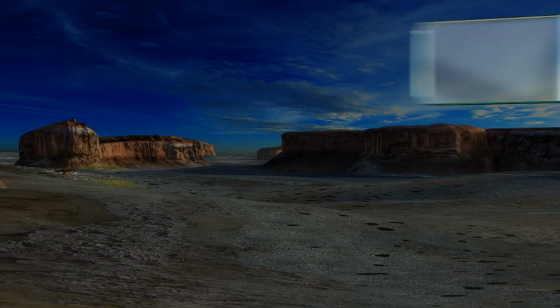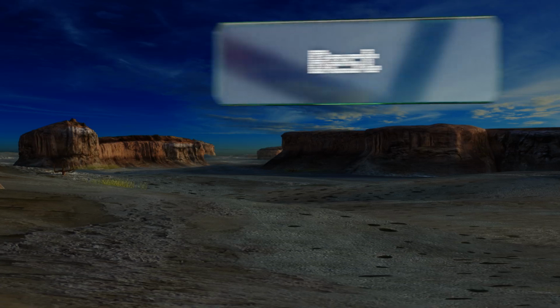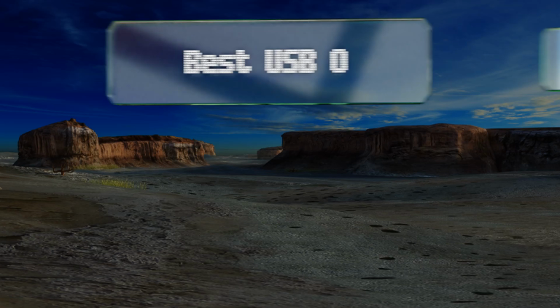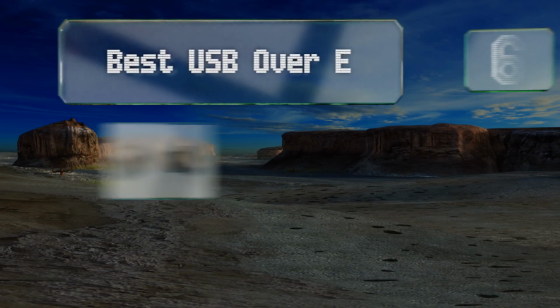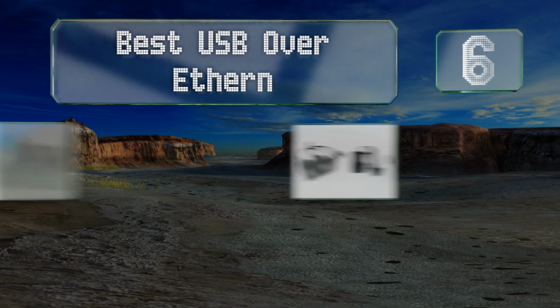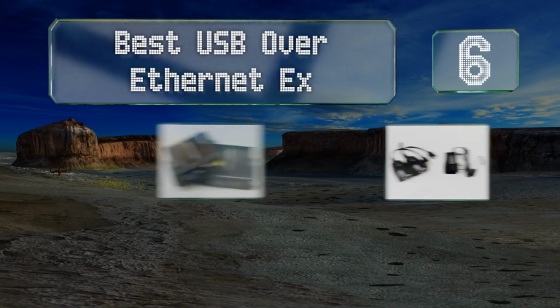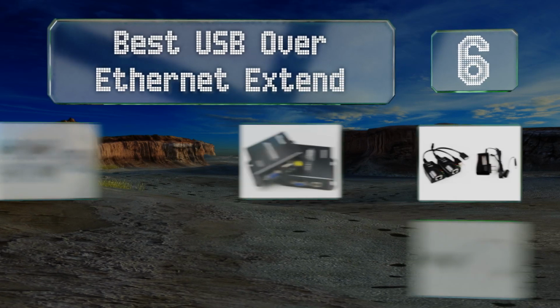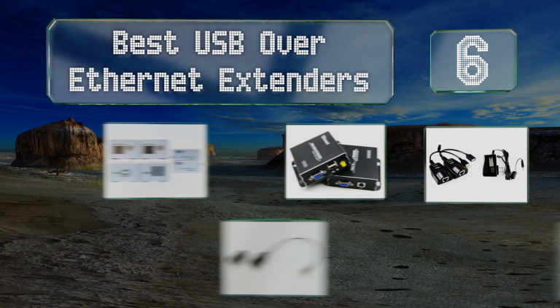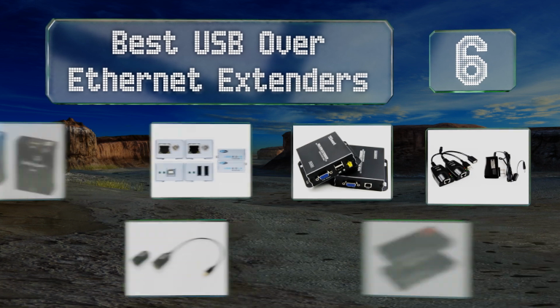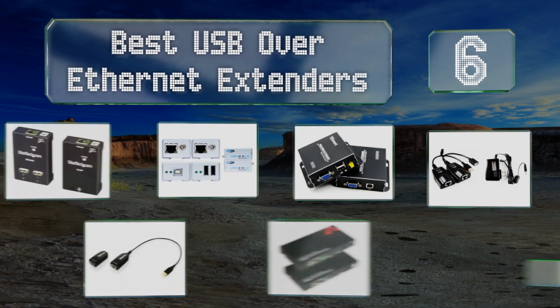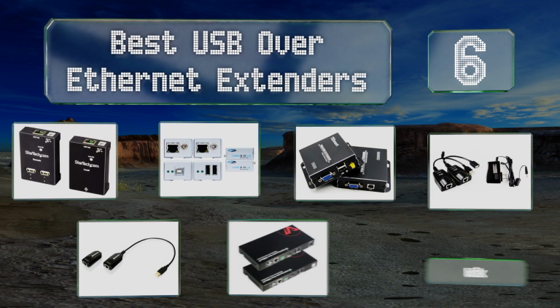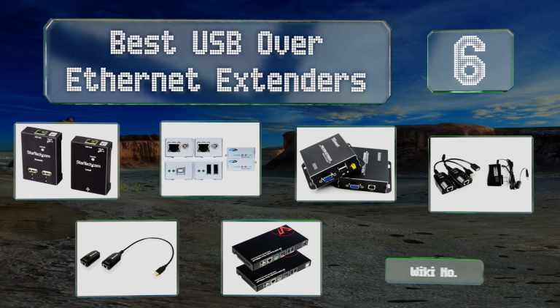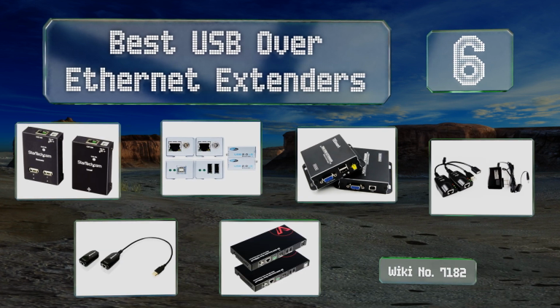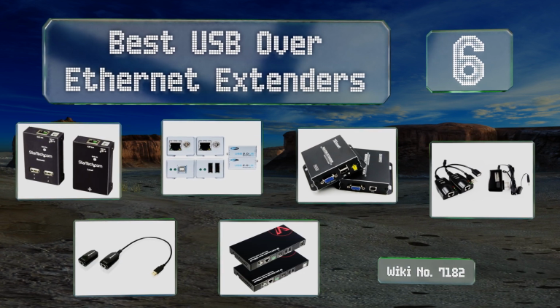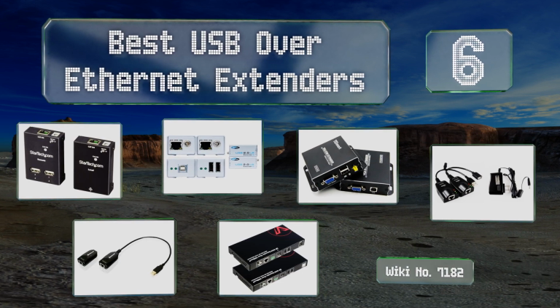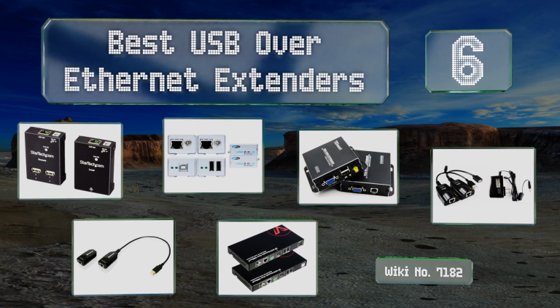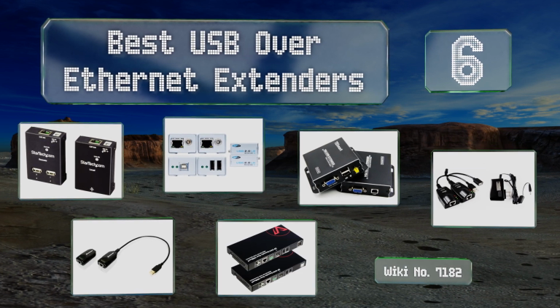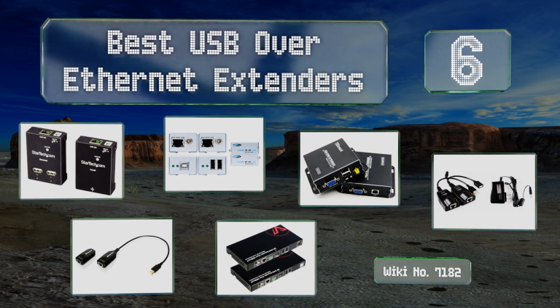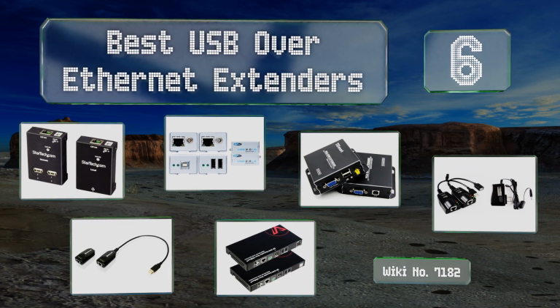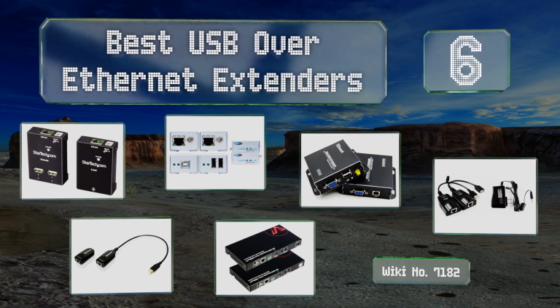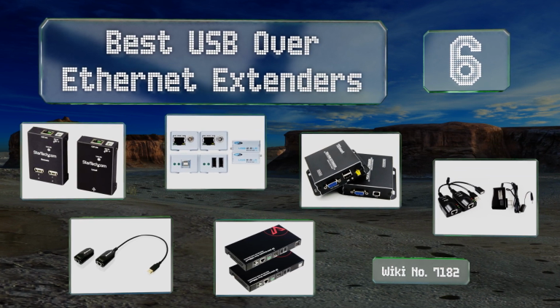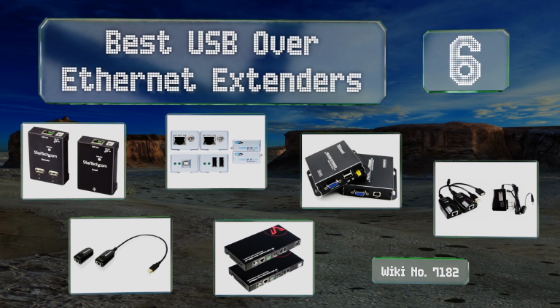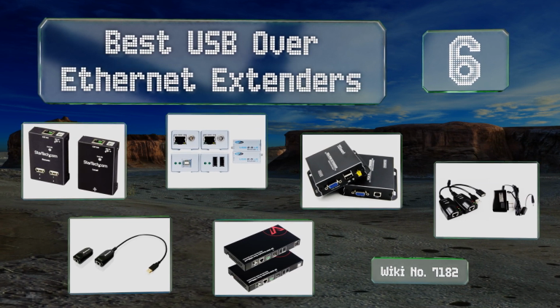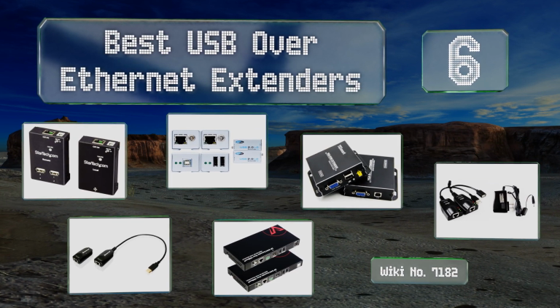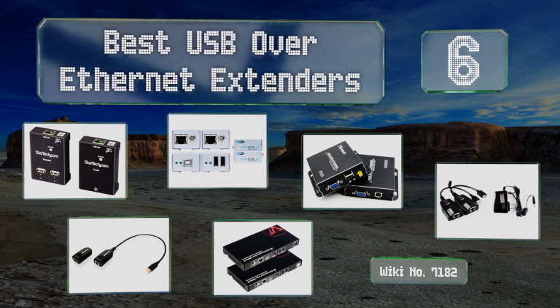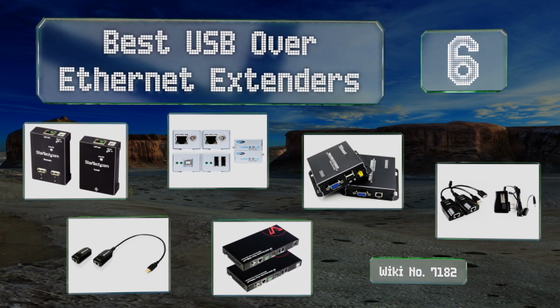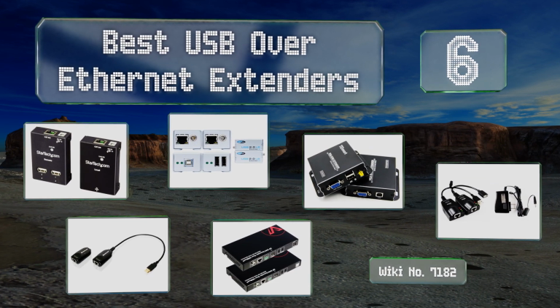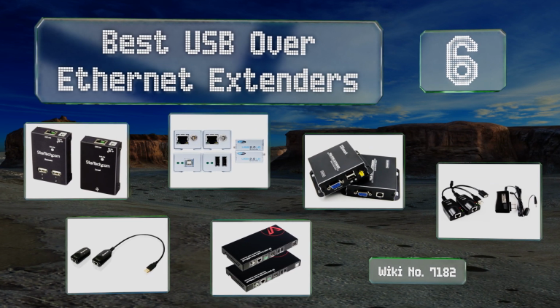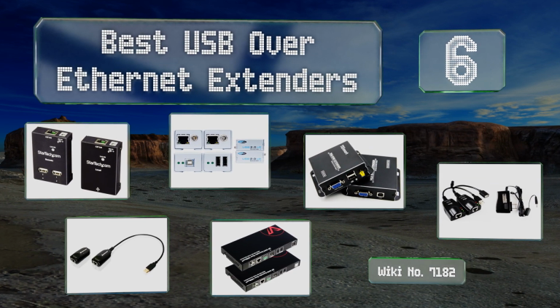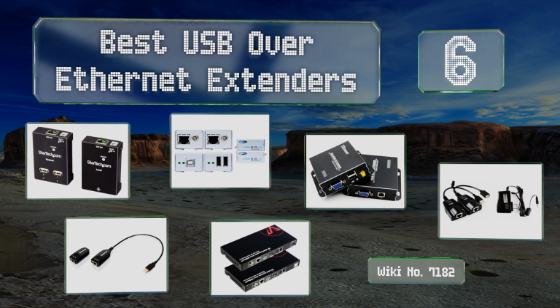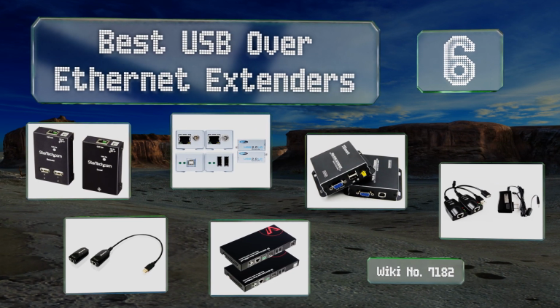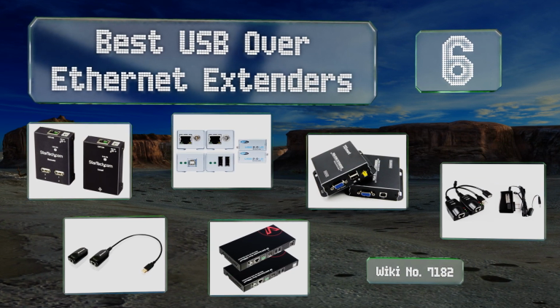EasyVid presents the six best USB over Ethernet extenders. Let's get started with the list.